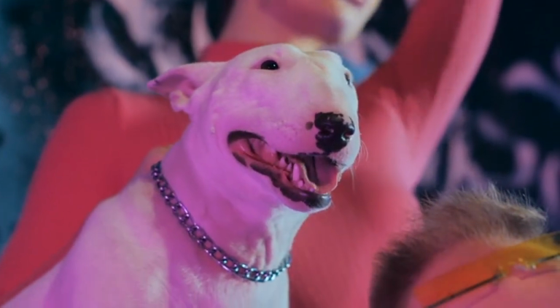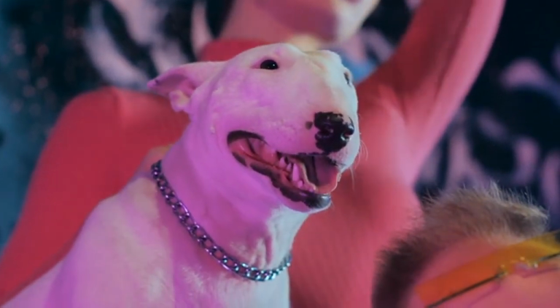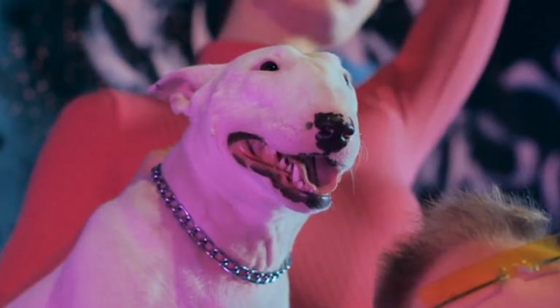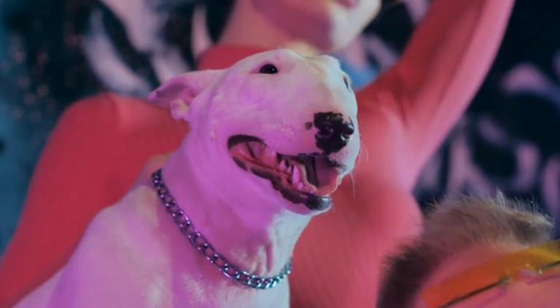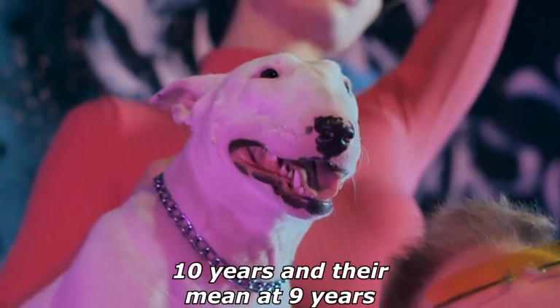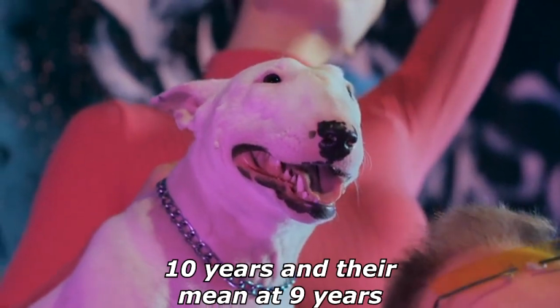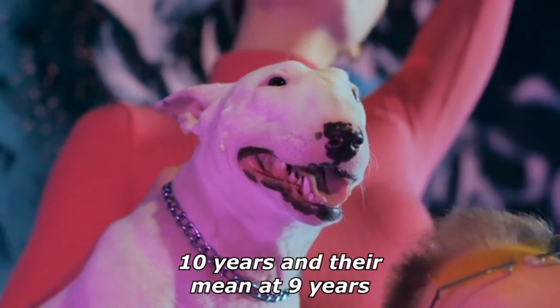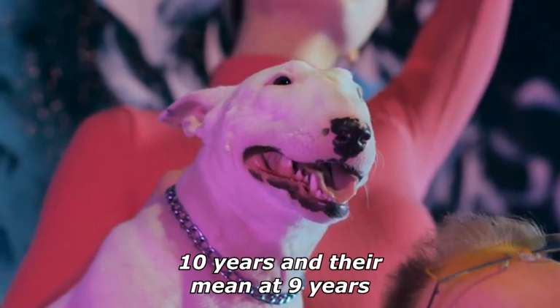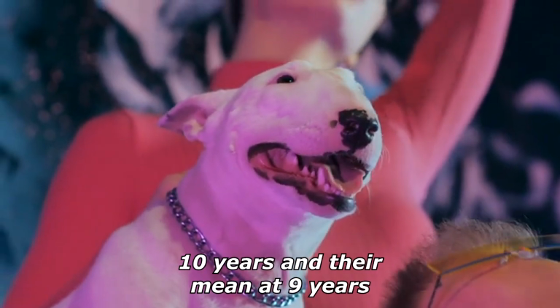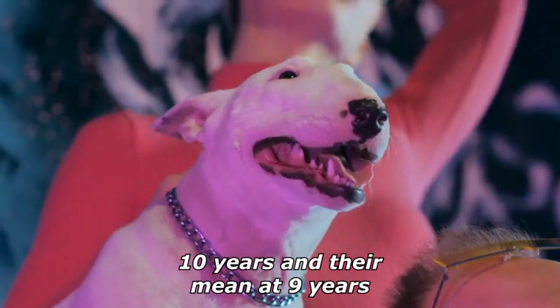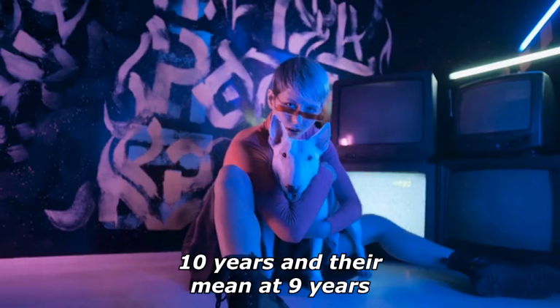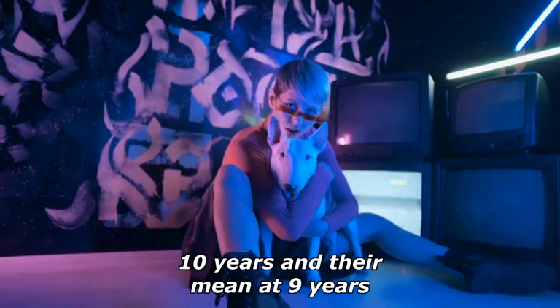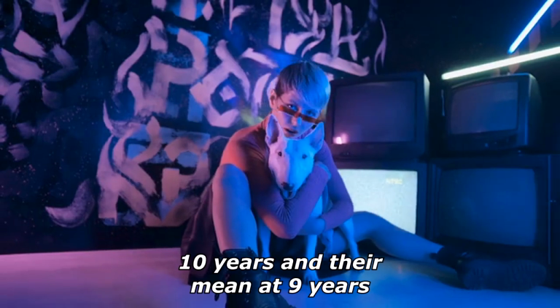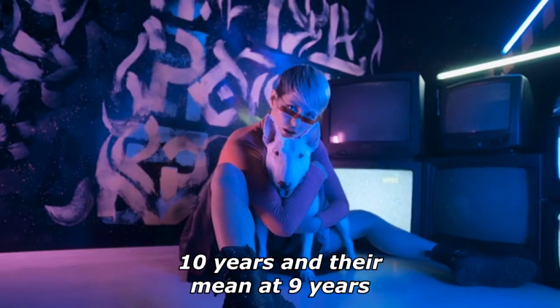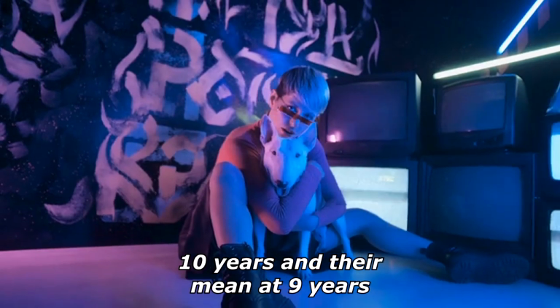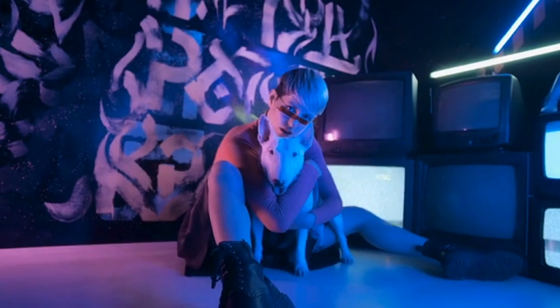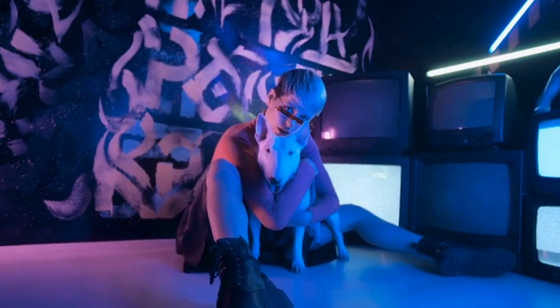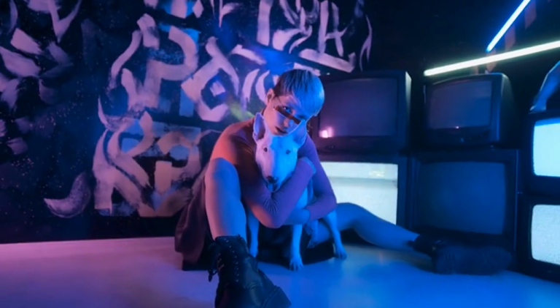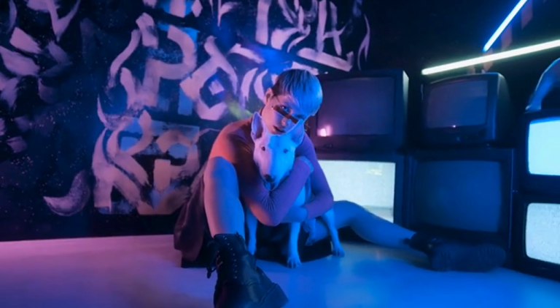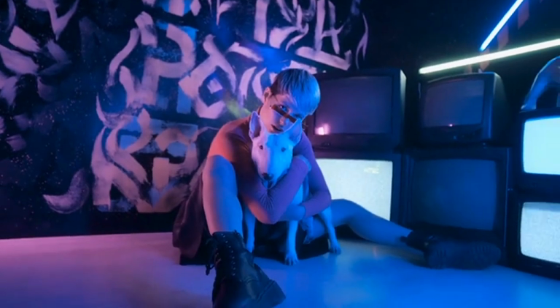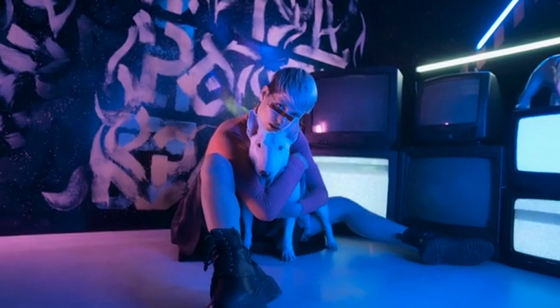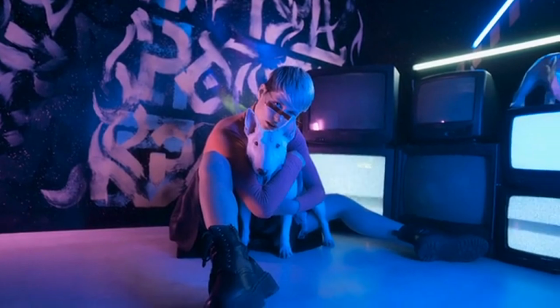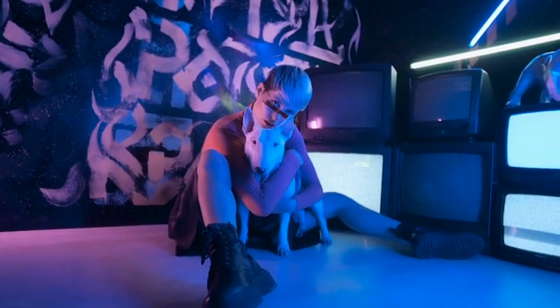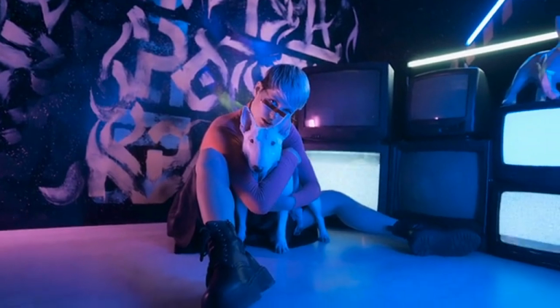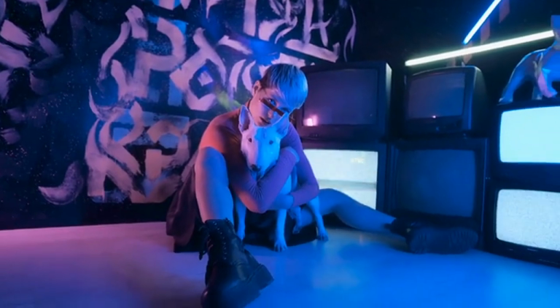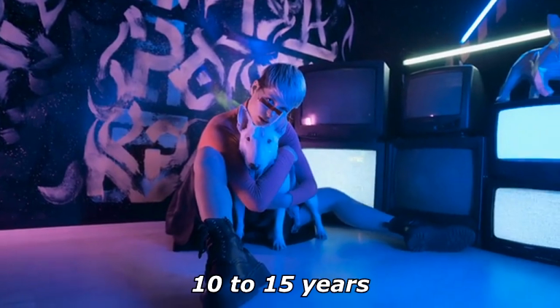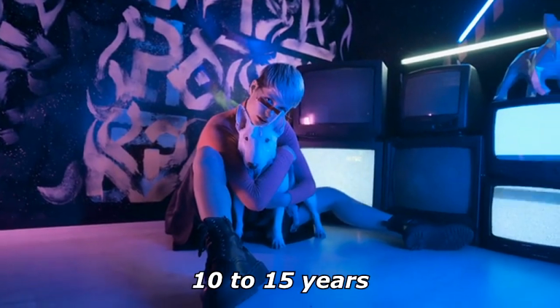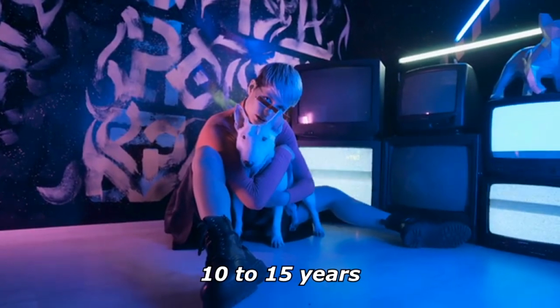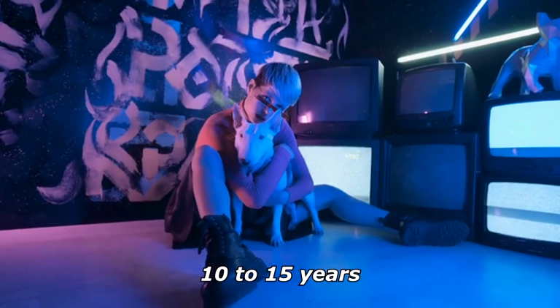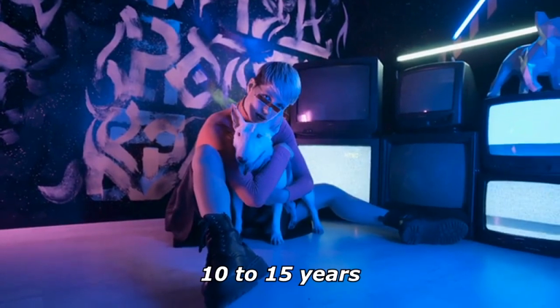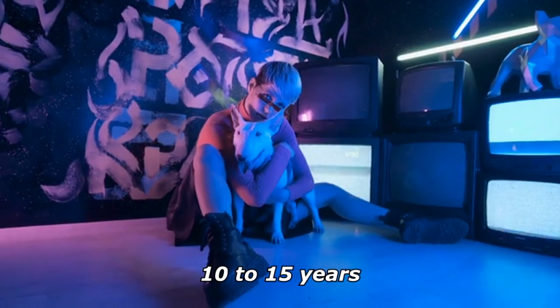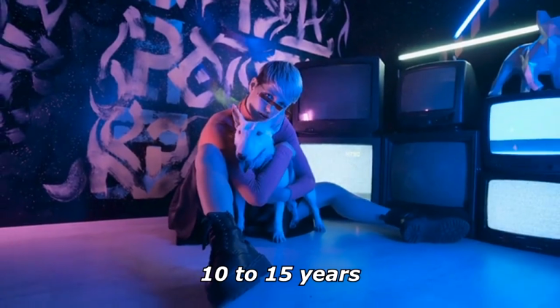The UK breed survey puts their median lifespan at 10 years and their mean at nine years, with a good number of dogs living to 10 to 15 years.